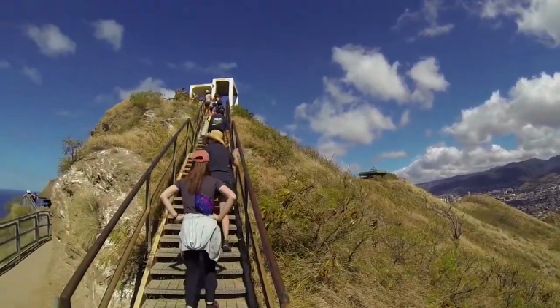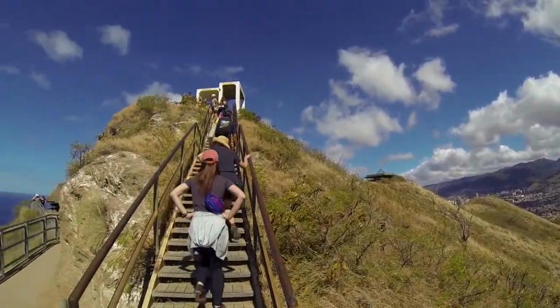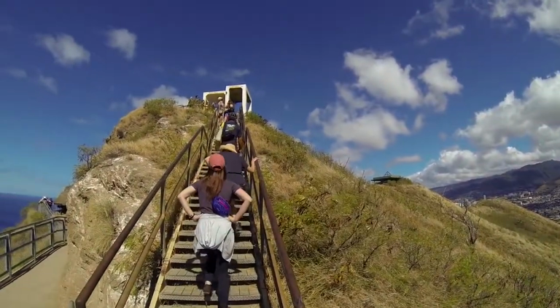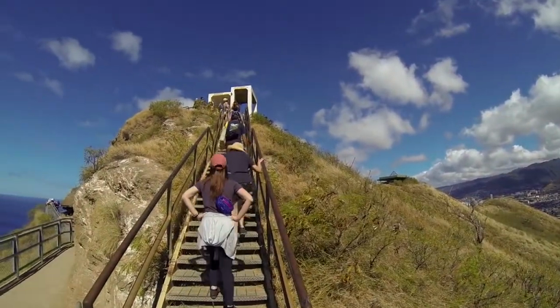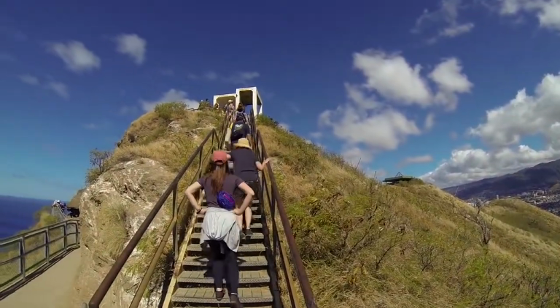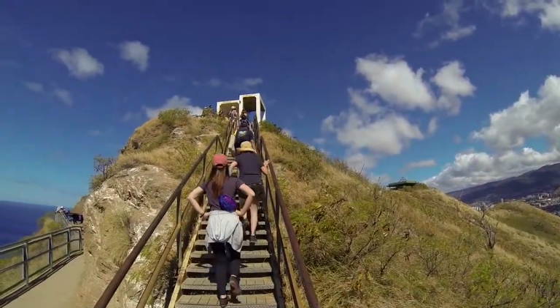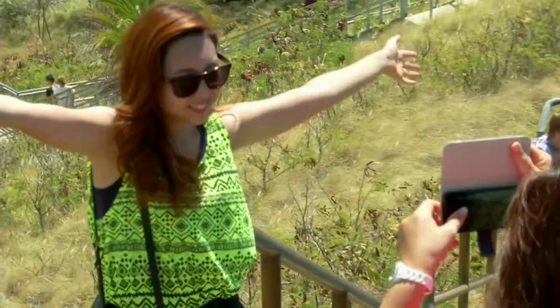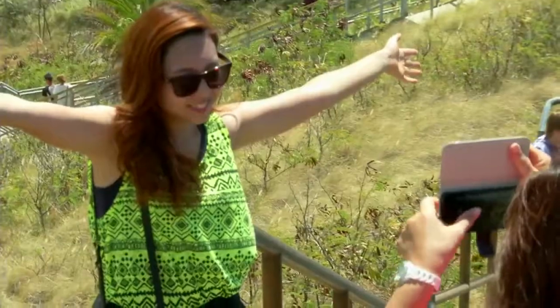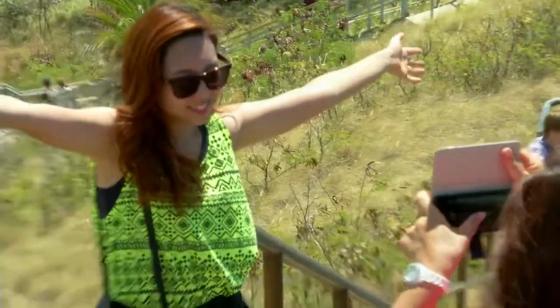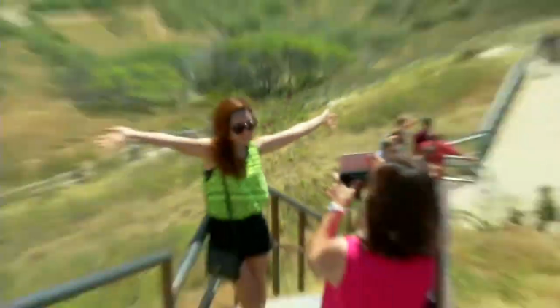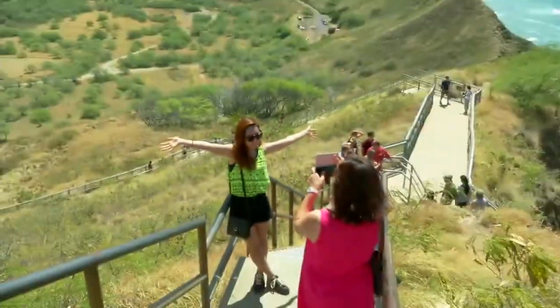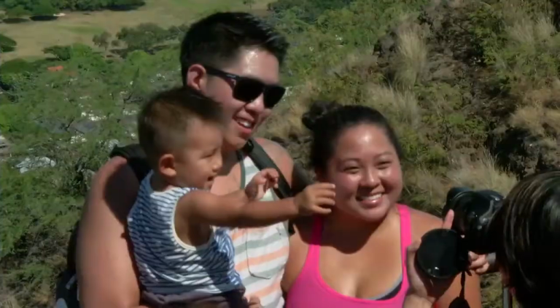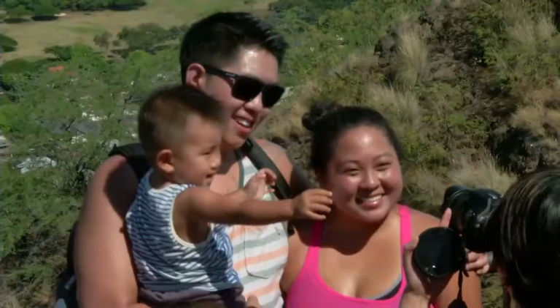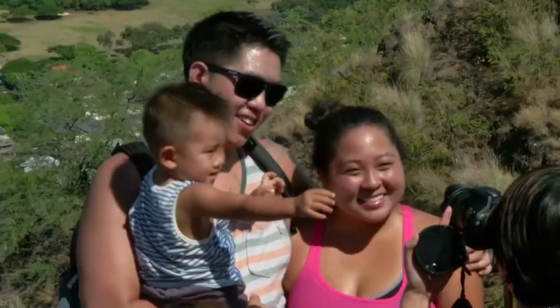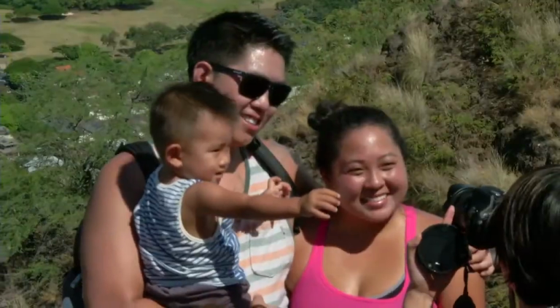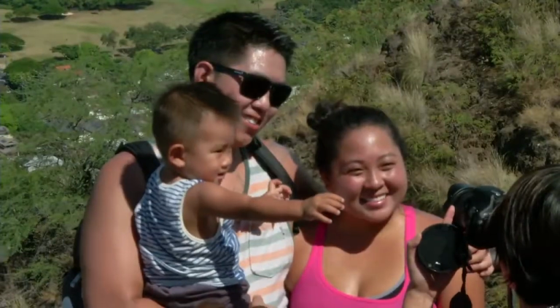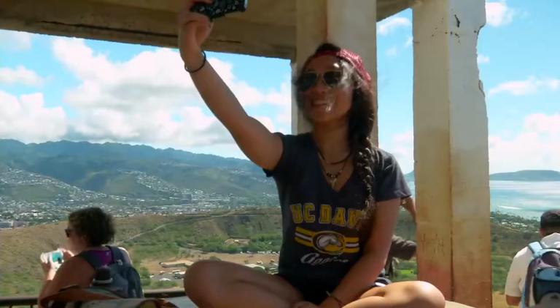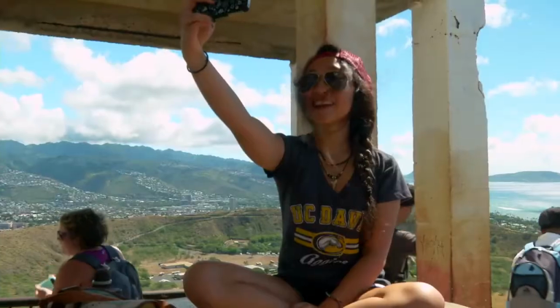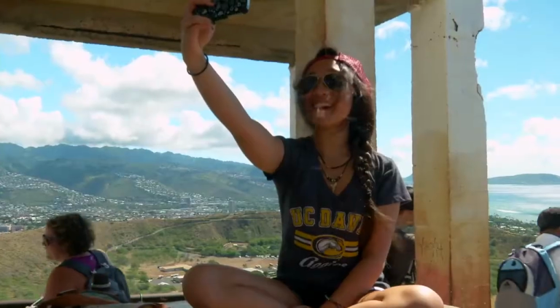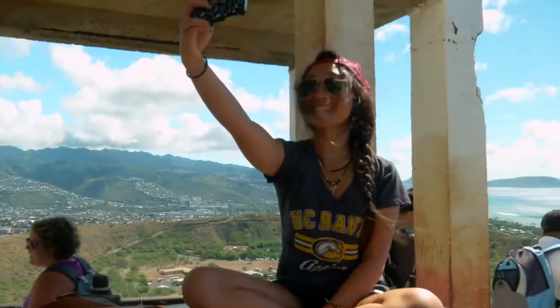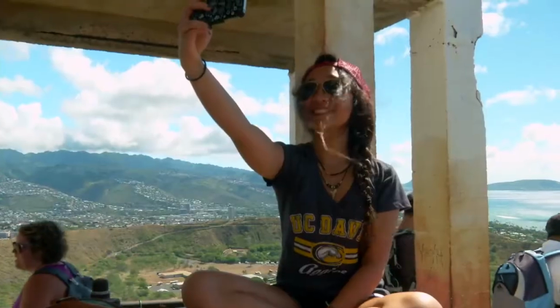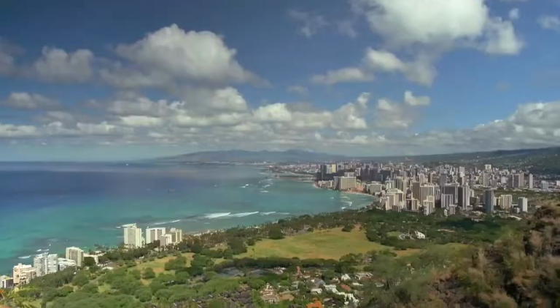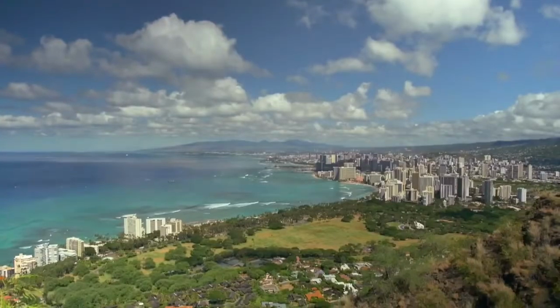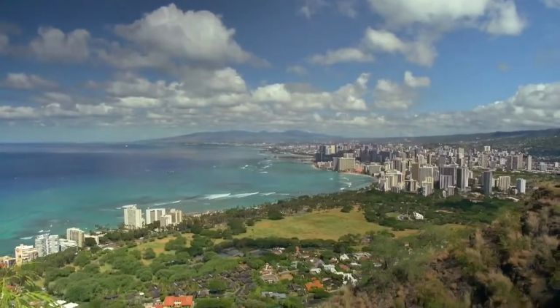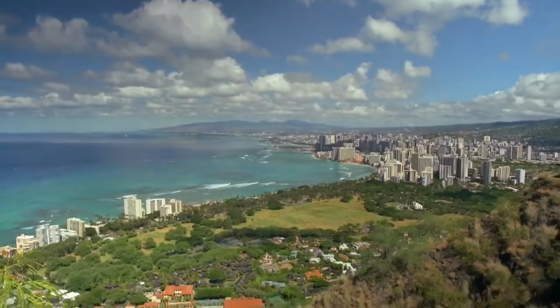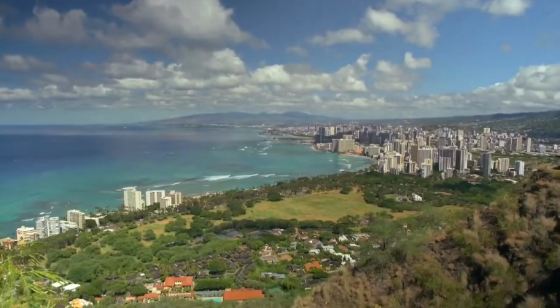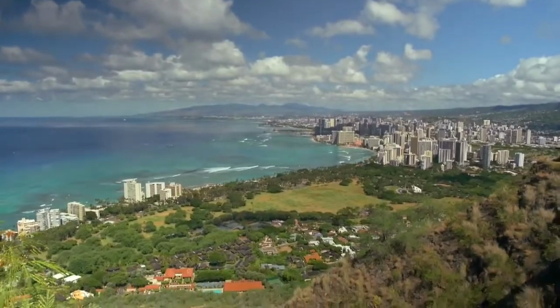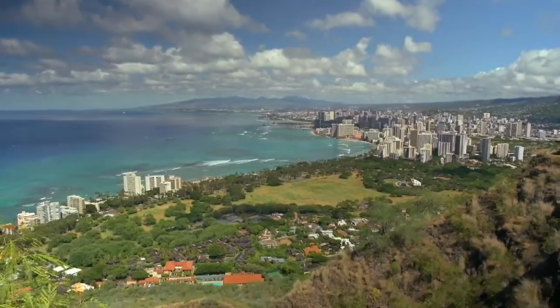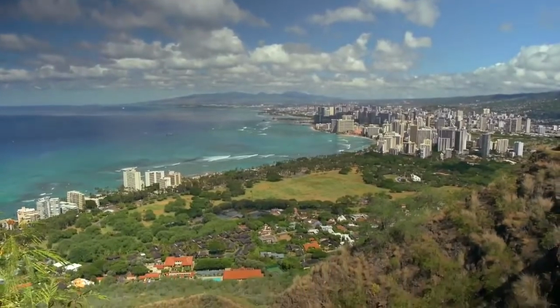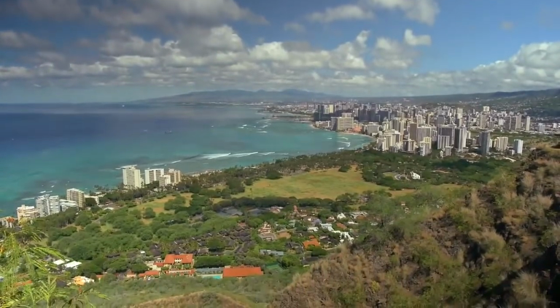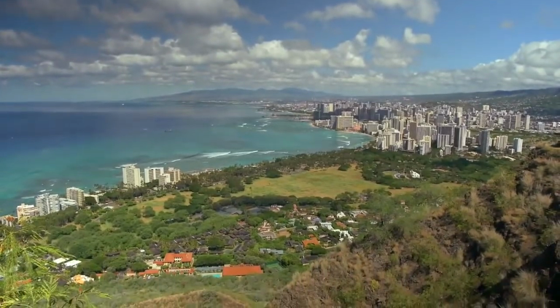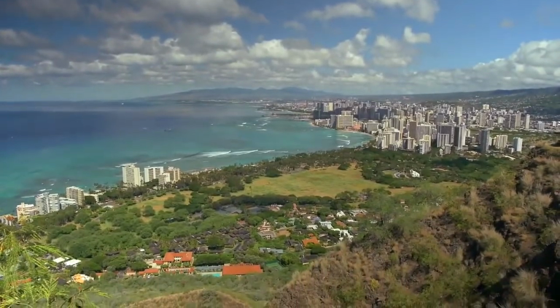Congratulations! You've reached Diamond Head's summit at an elevation of 761 feet.